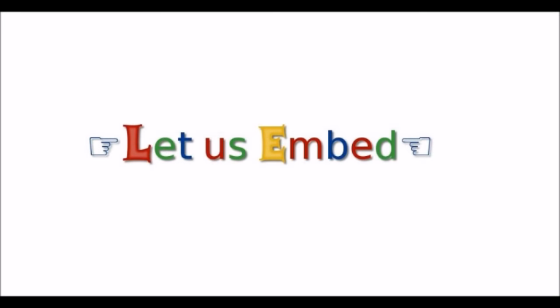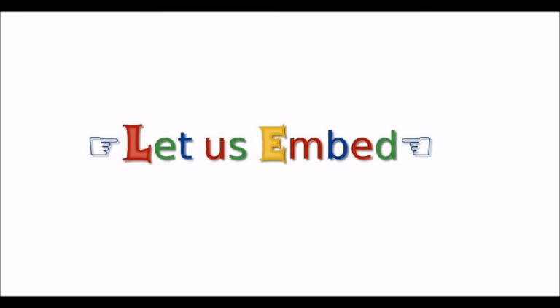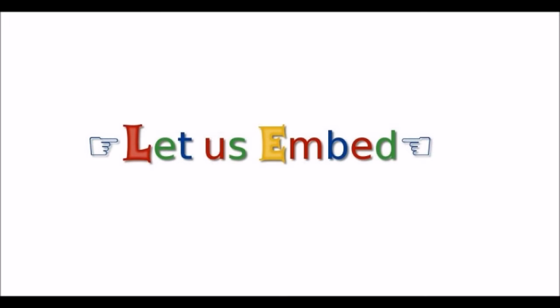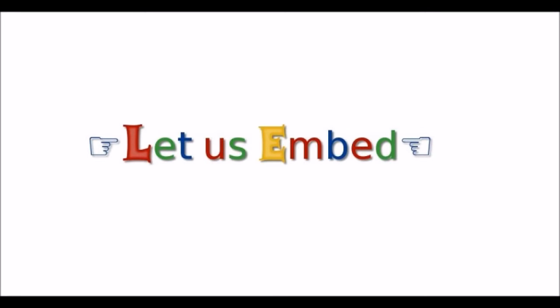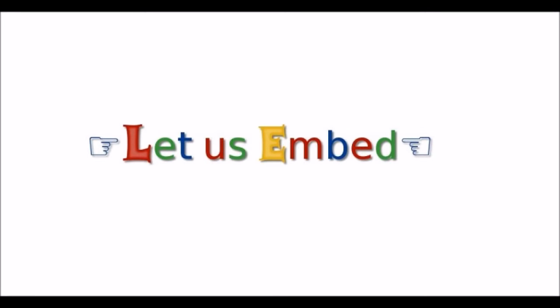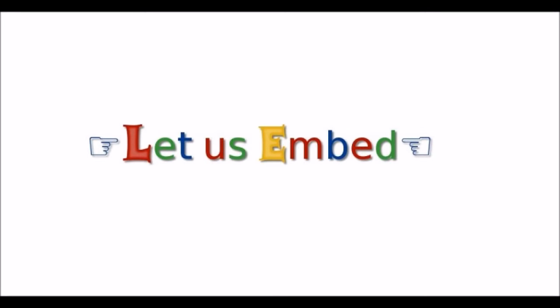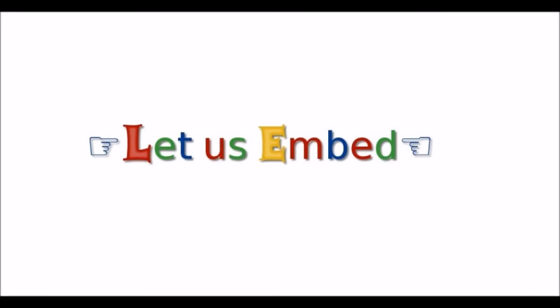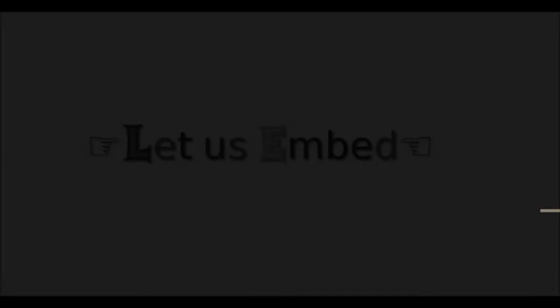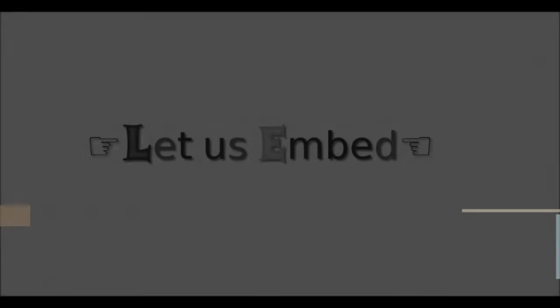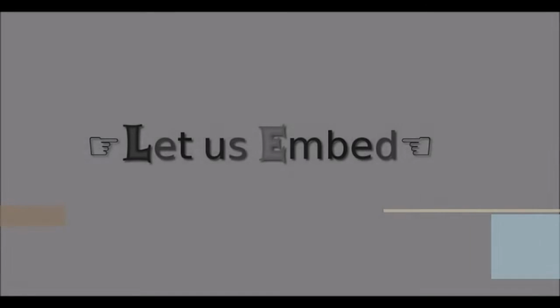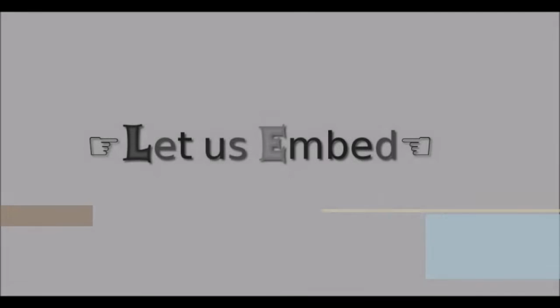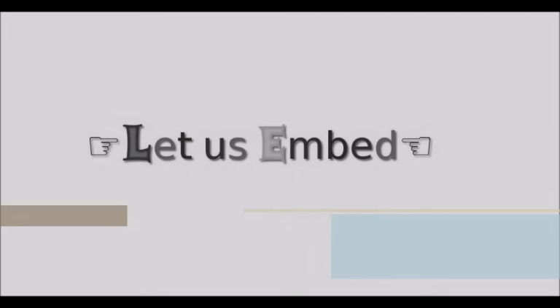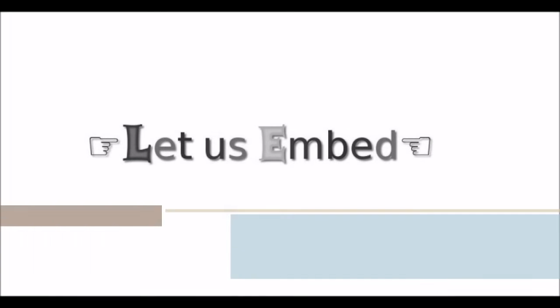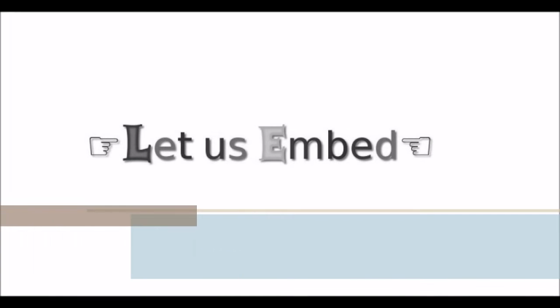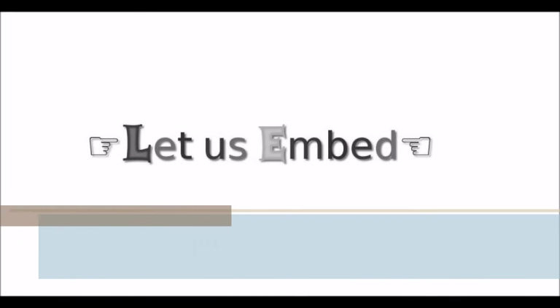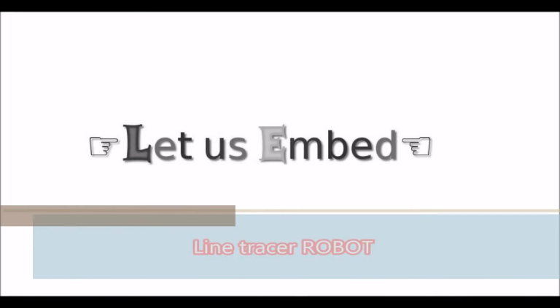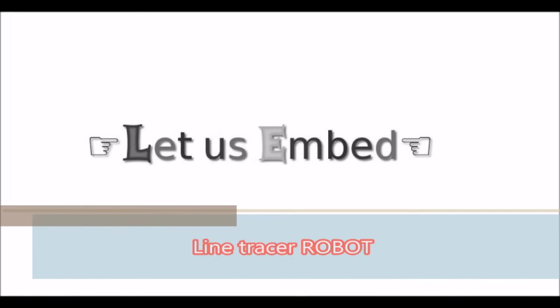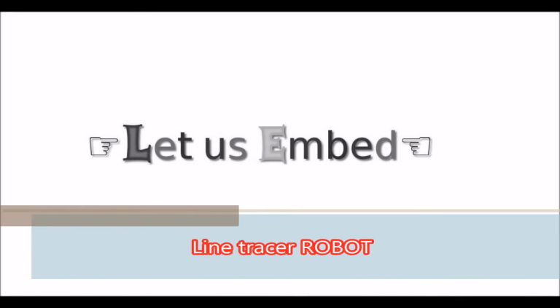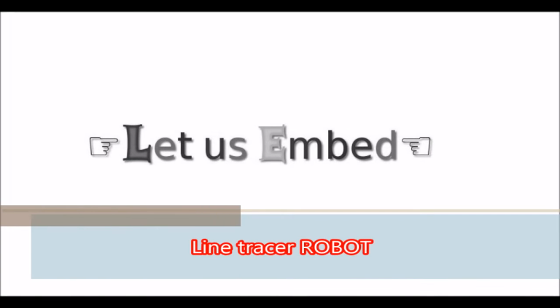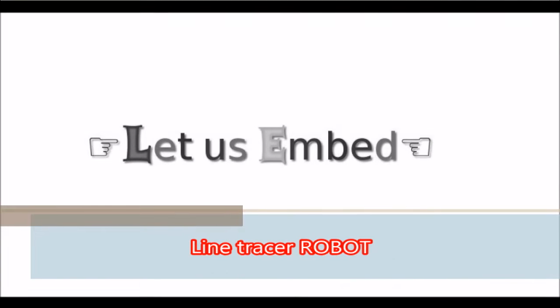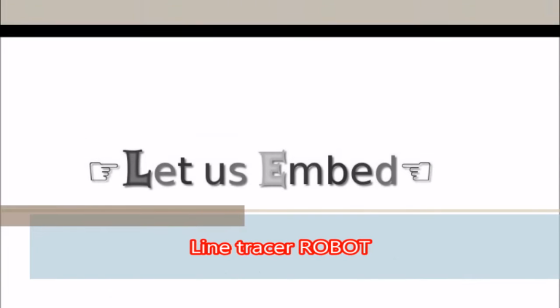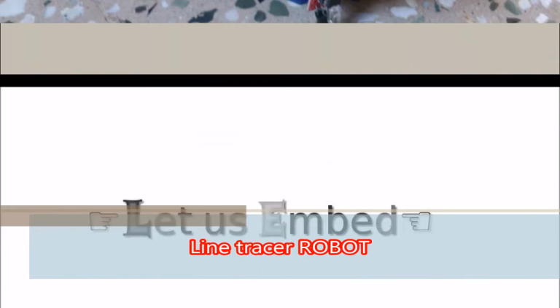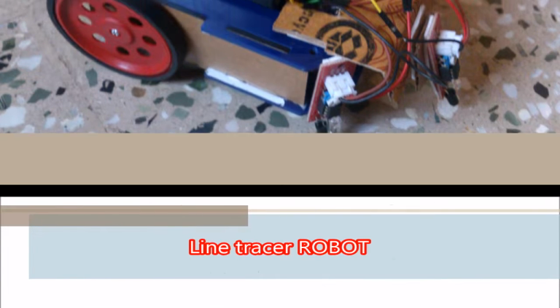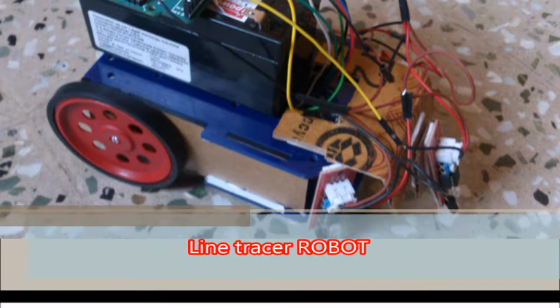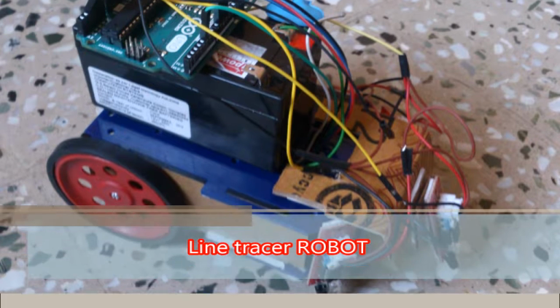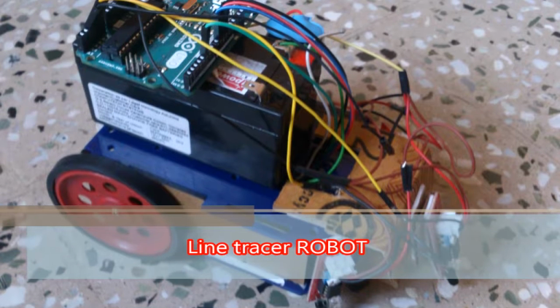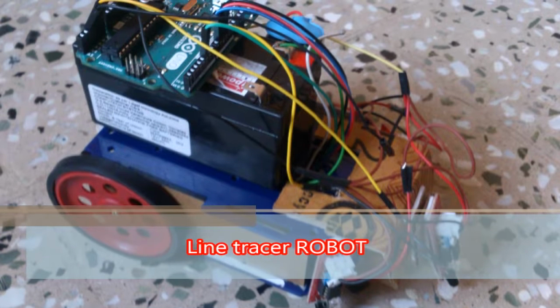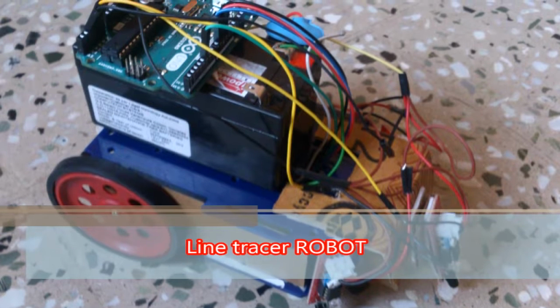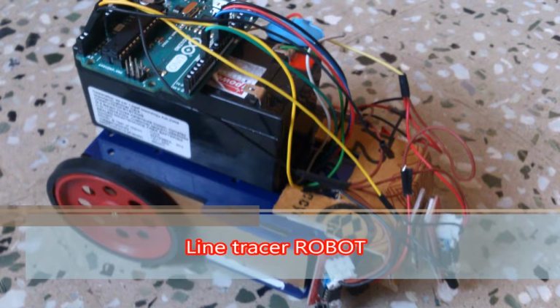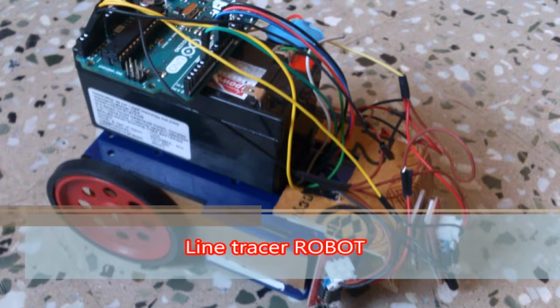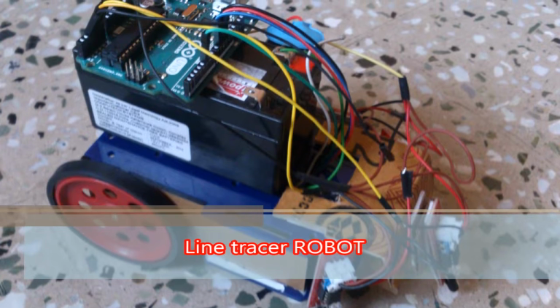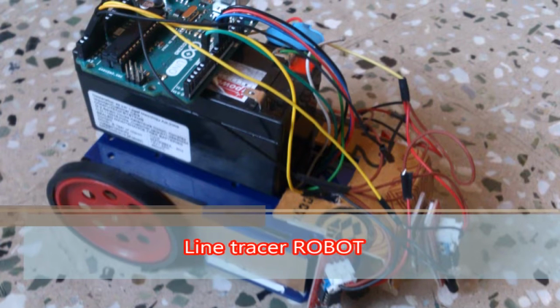Welcome to Line Tracer Robot. Now we are going to see the light-following robot.